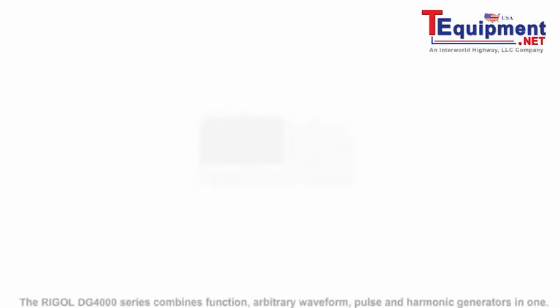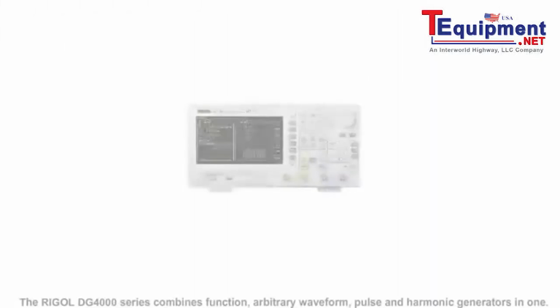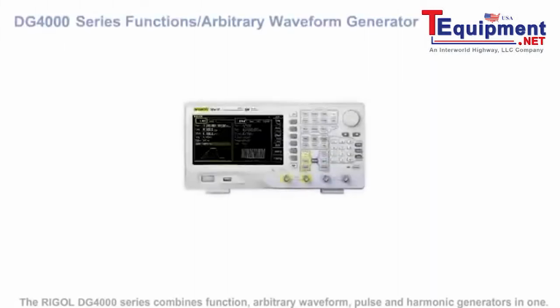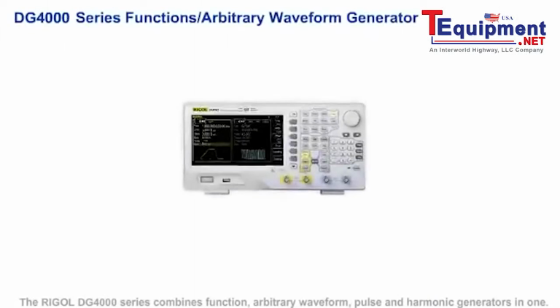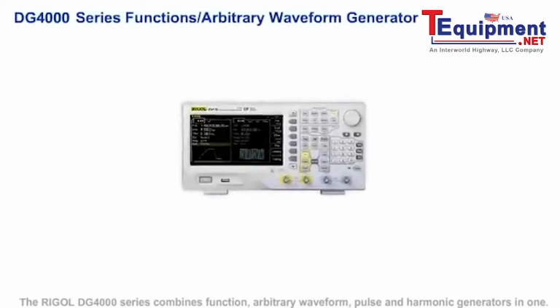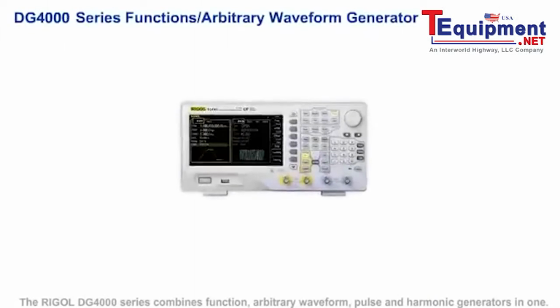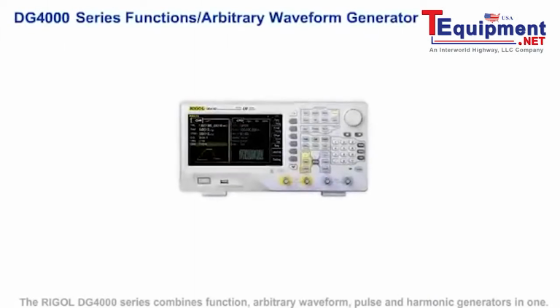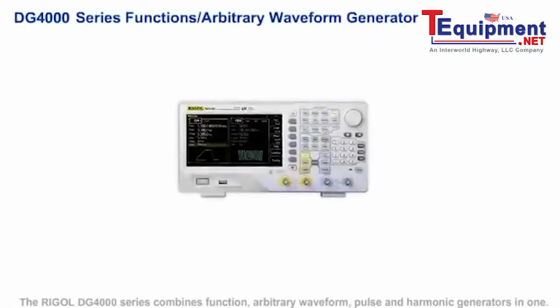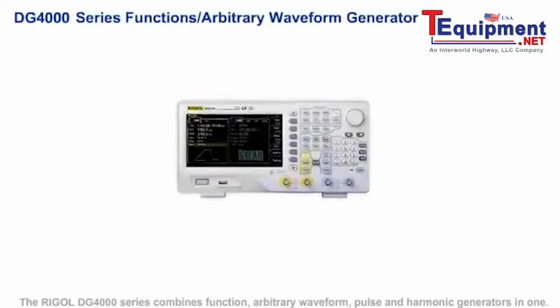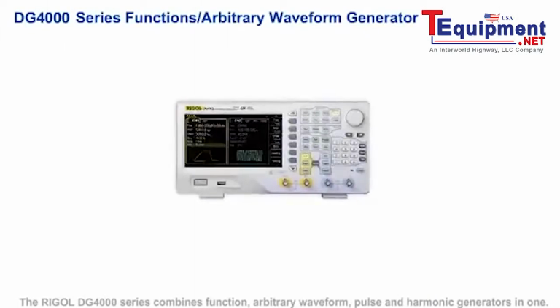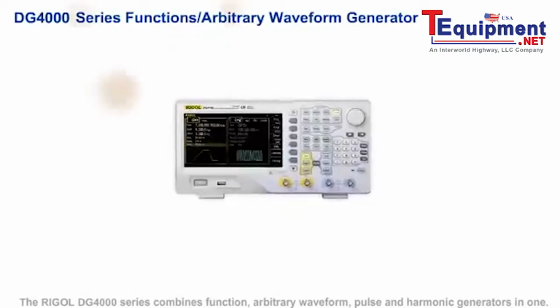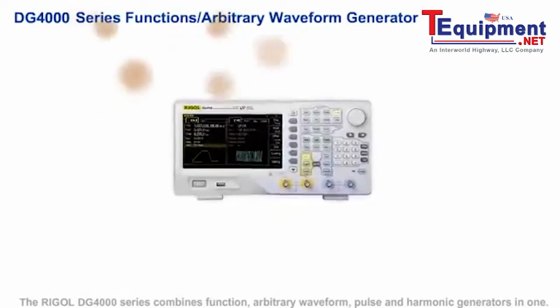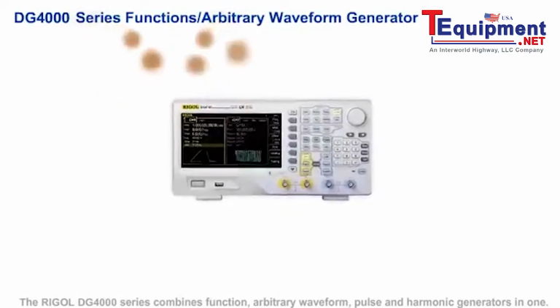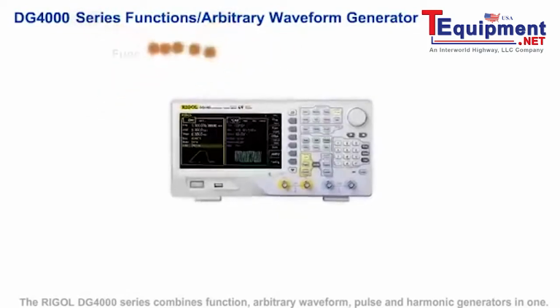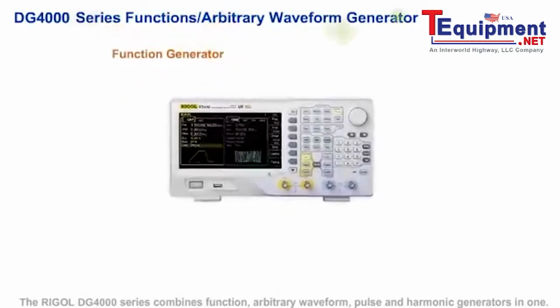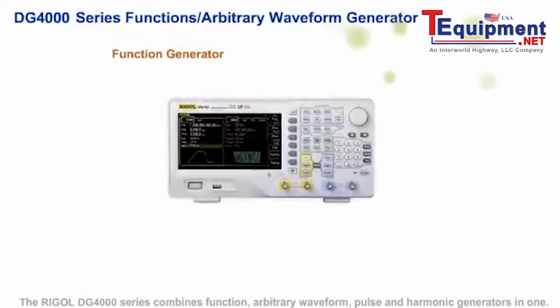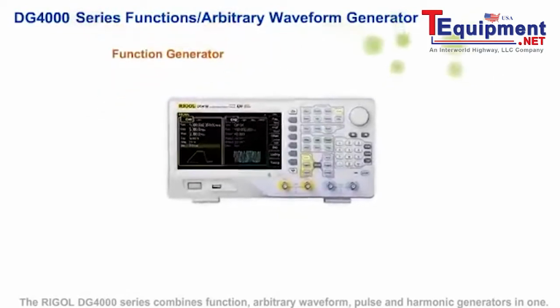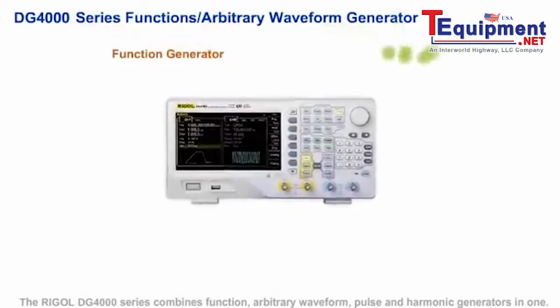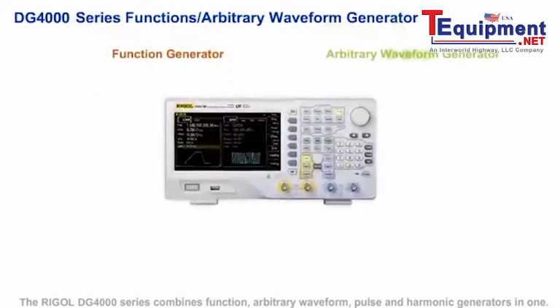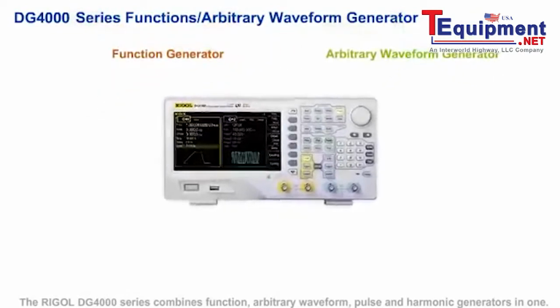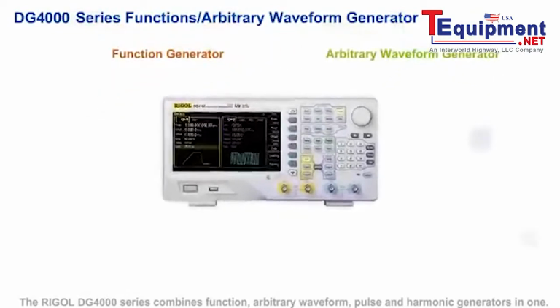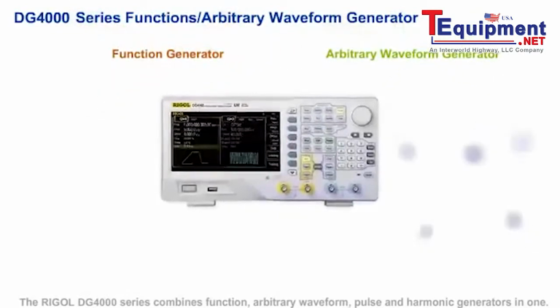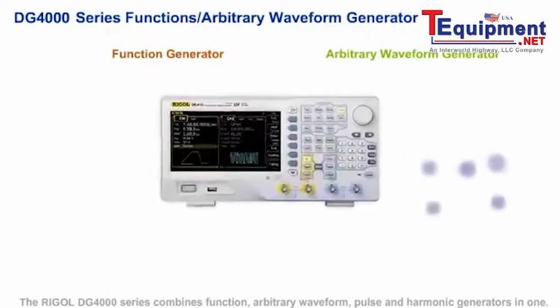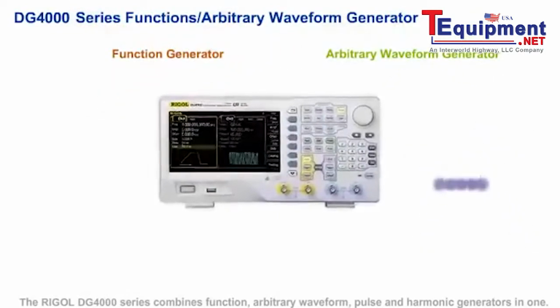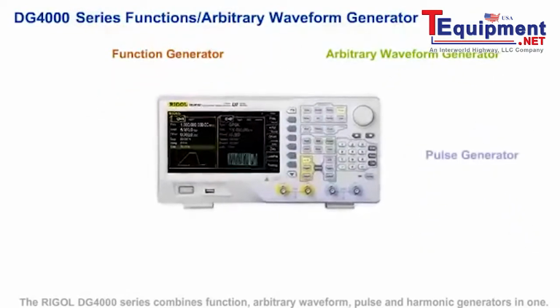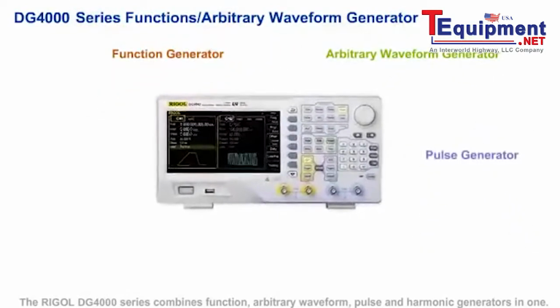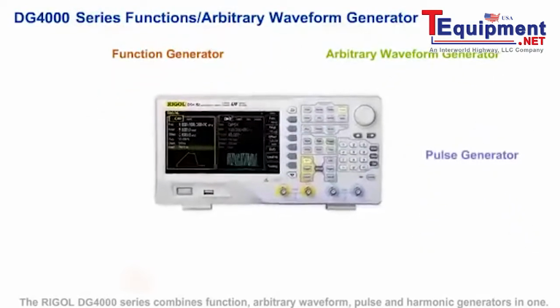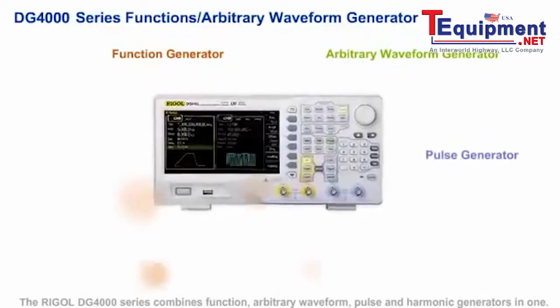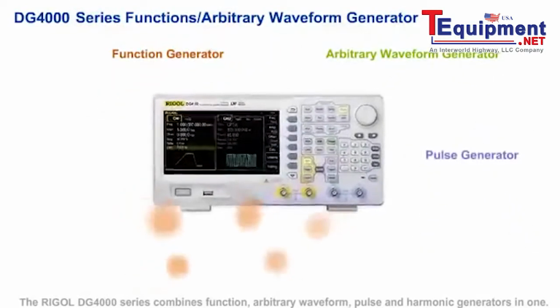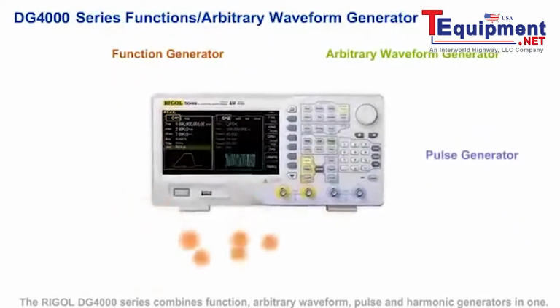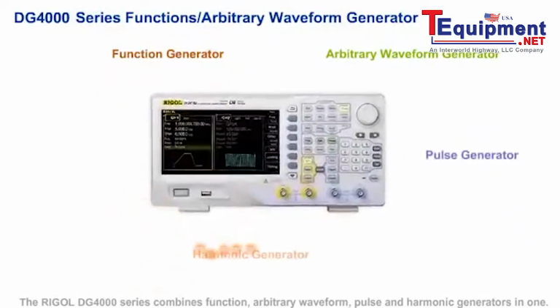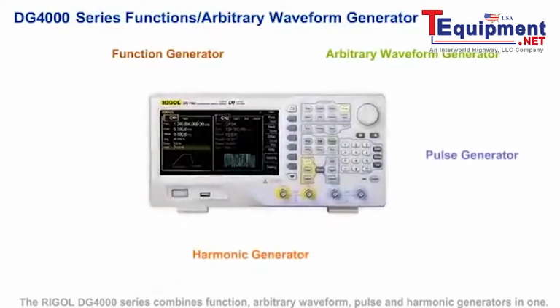The Regal DG4000 series combines function, arbitrary waveform, pulse, and harmonic generators in one instrument.